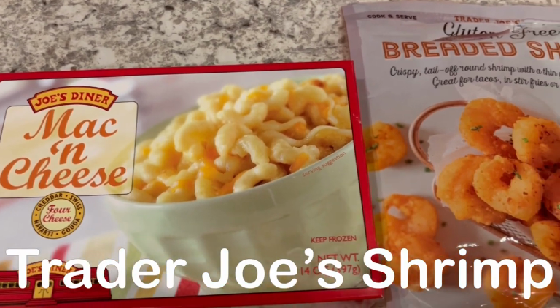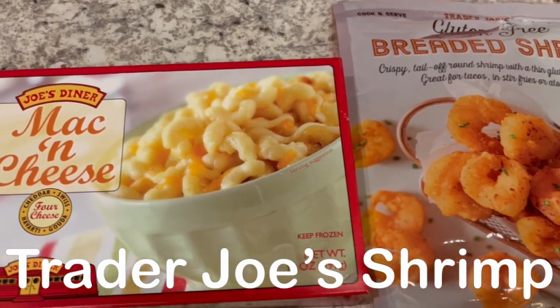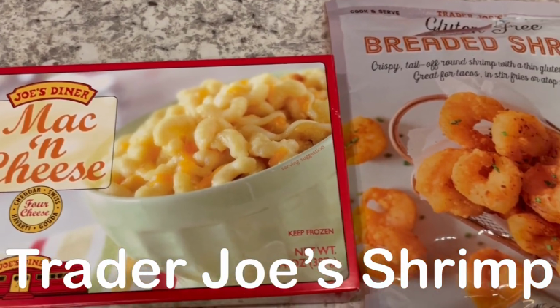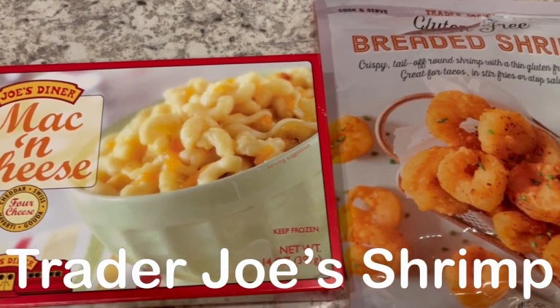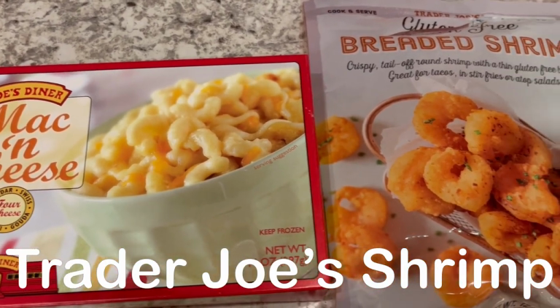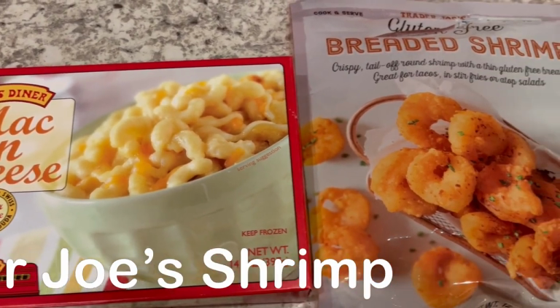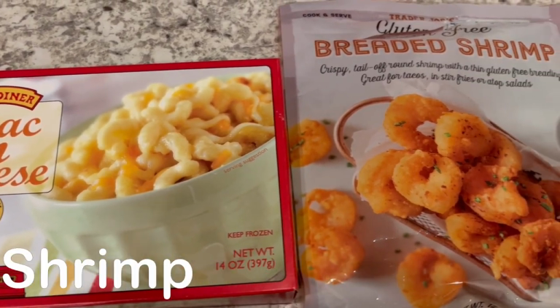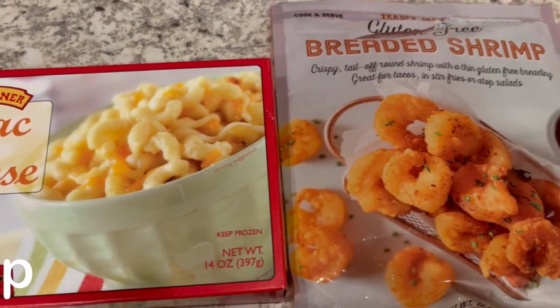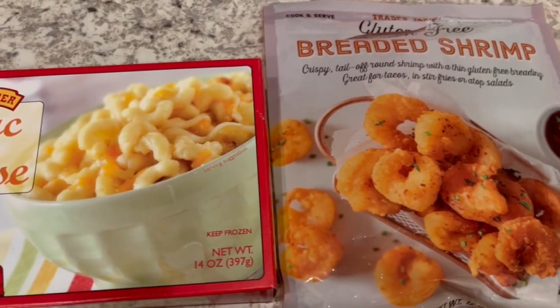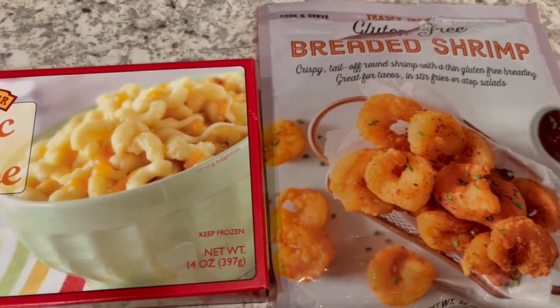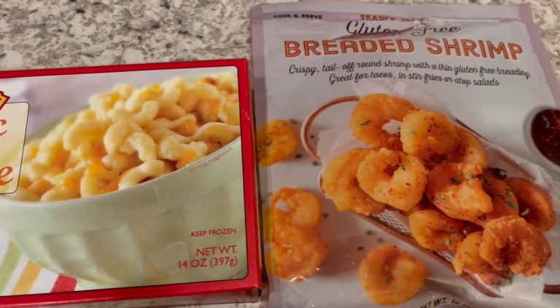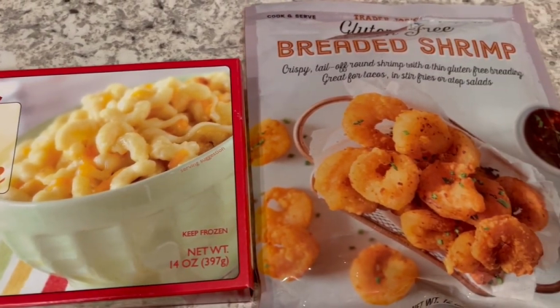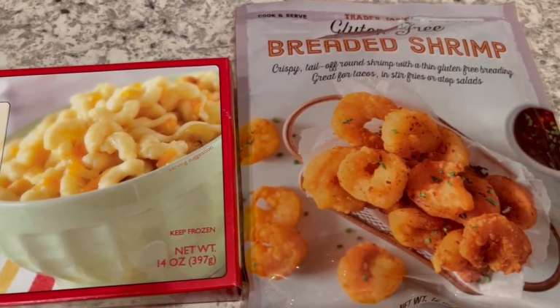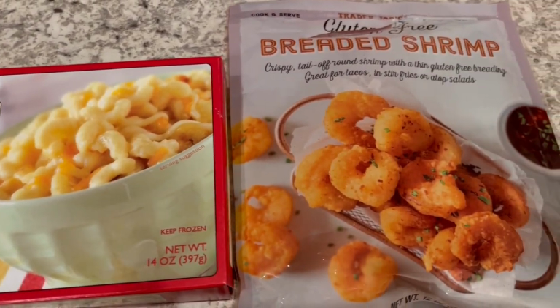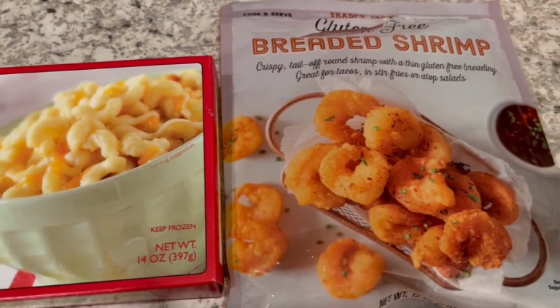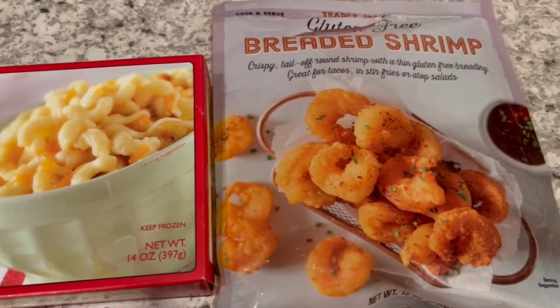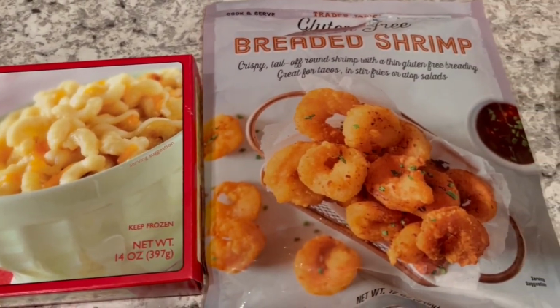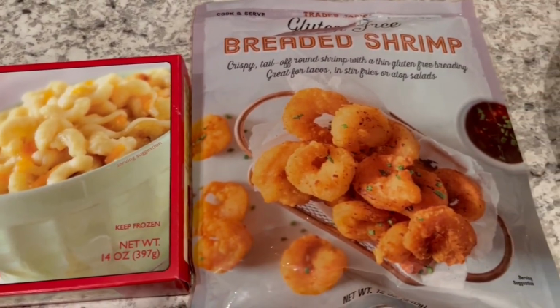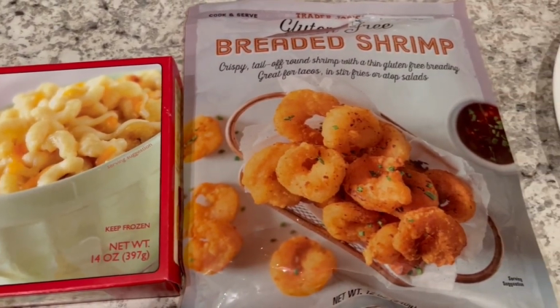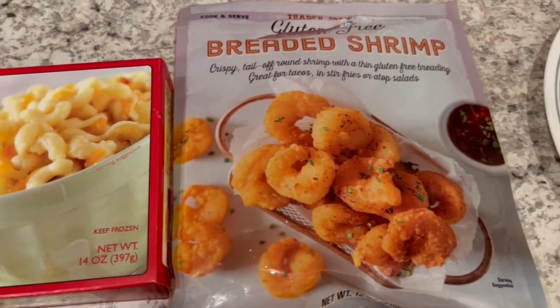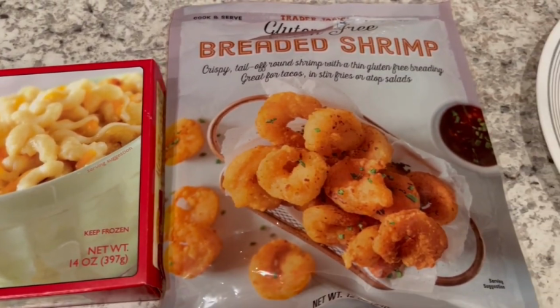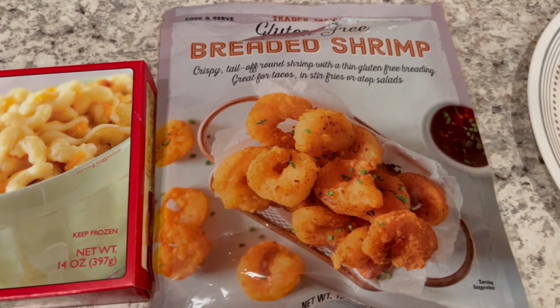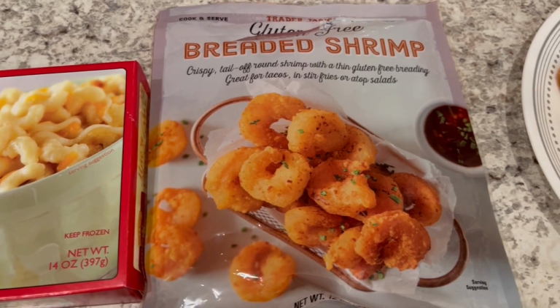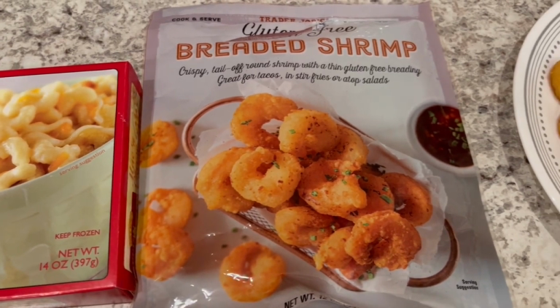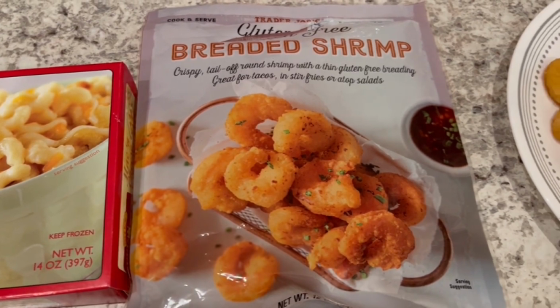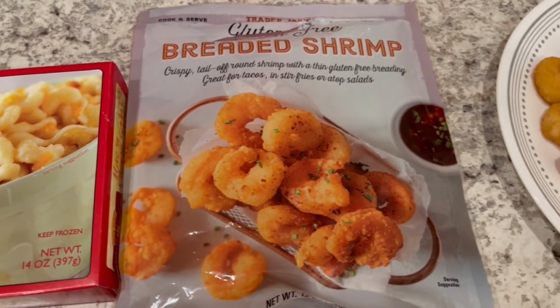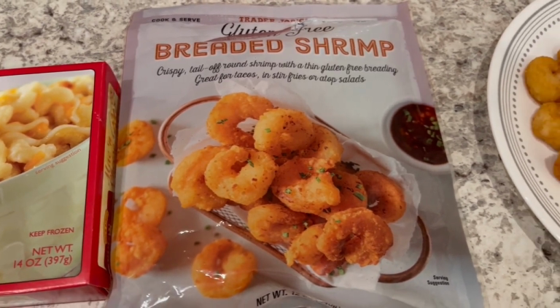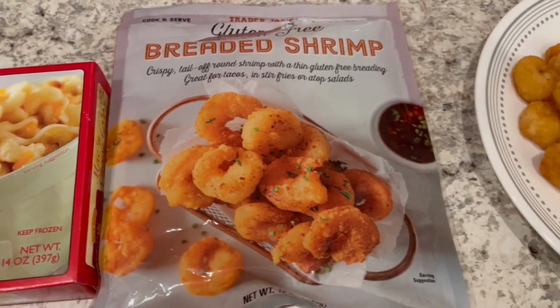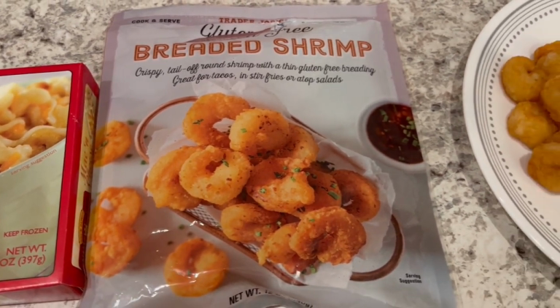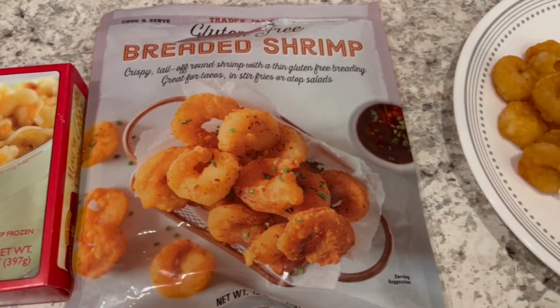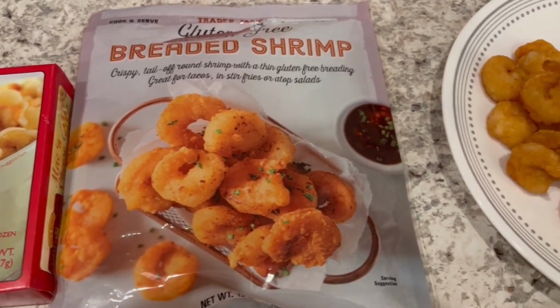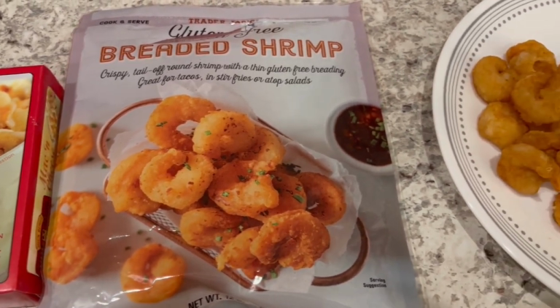Welcome to week three of the pantry freezer challenge. Really easy dinner tonight.